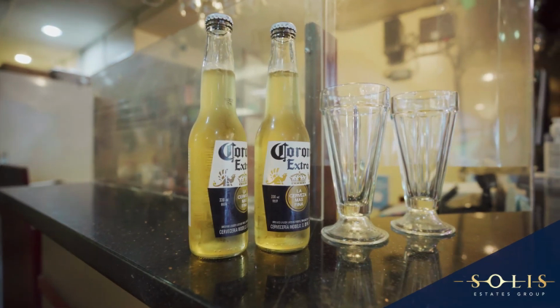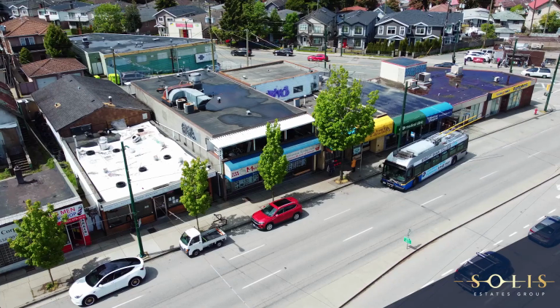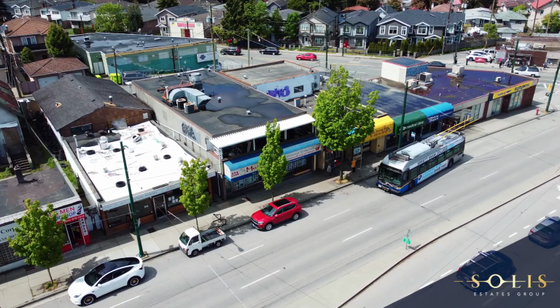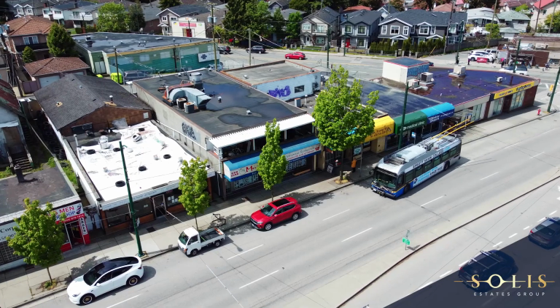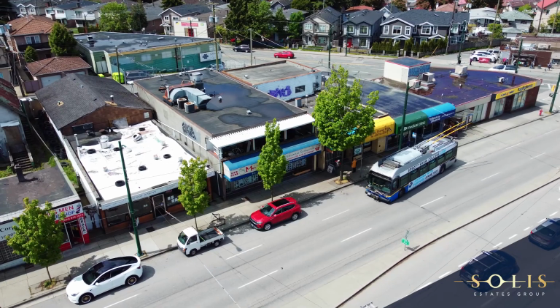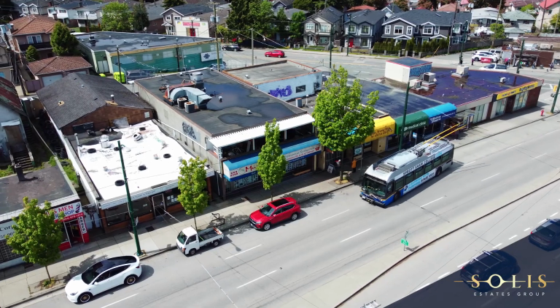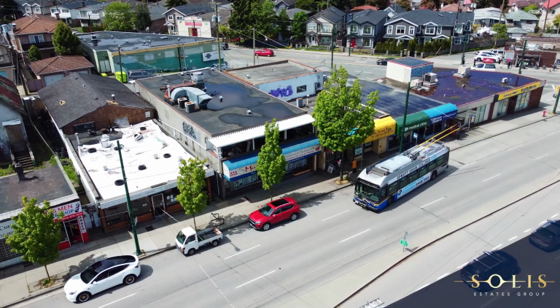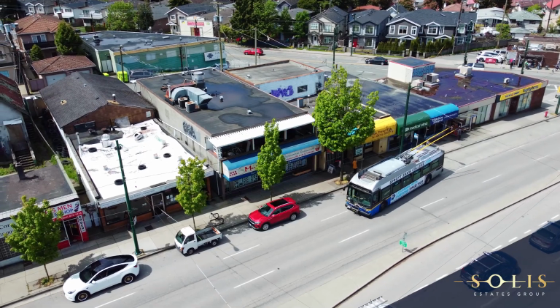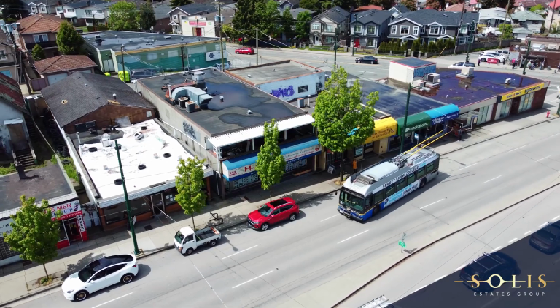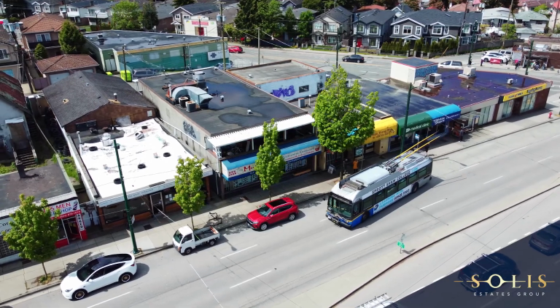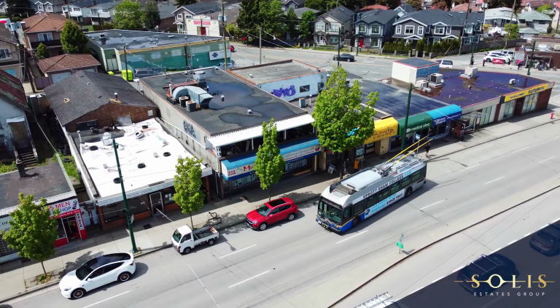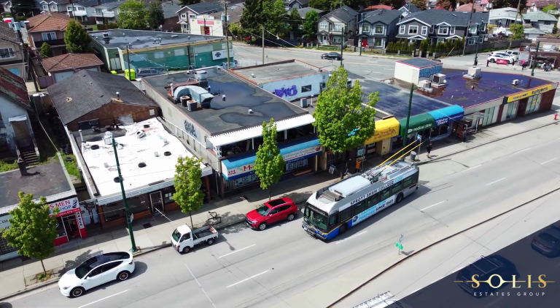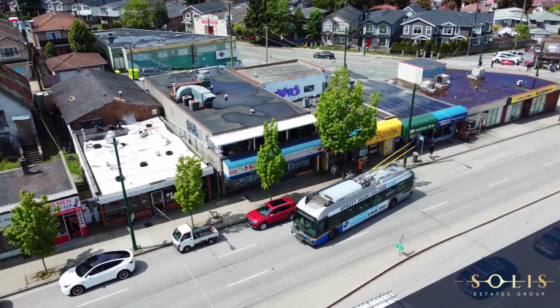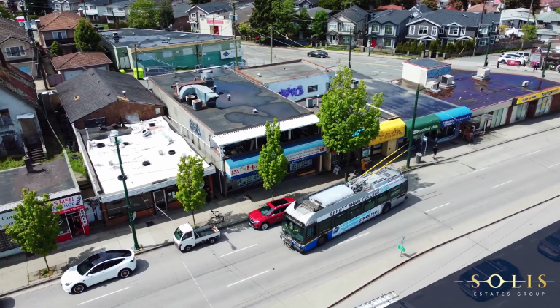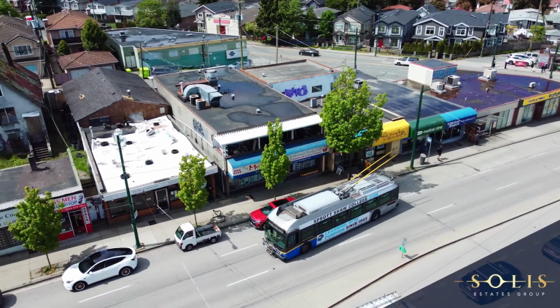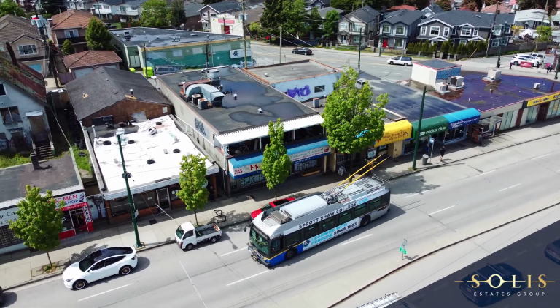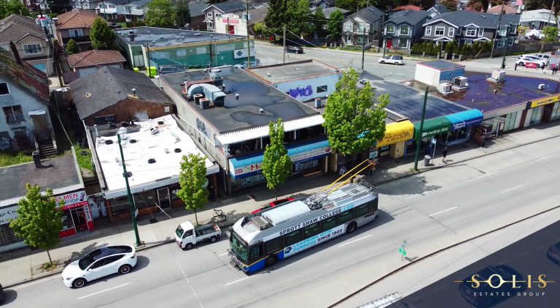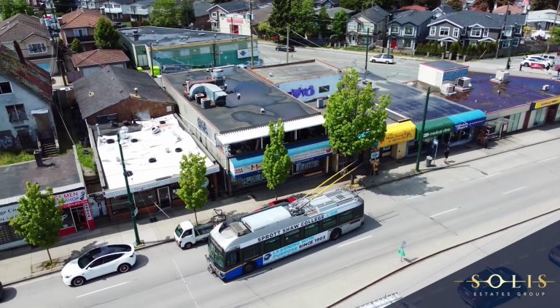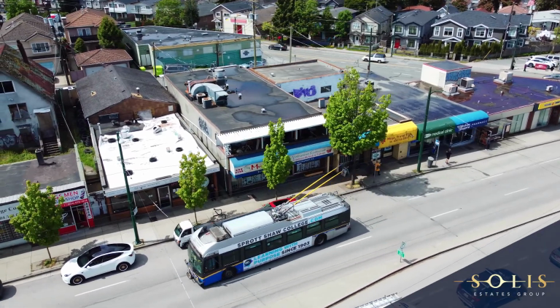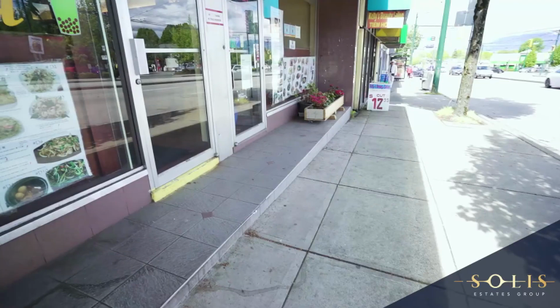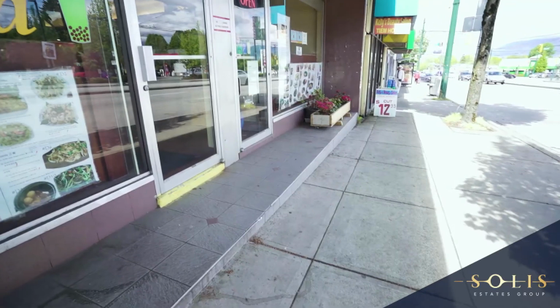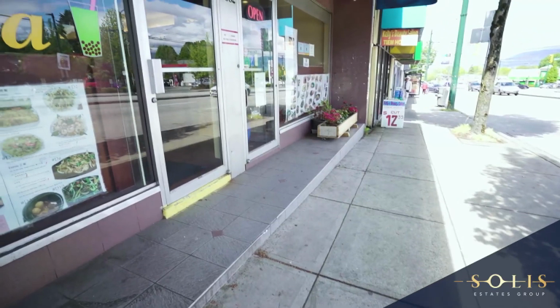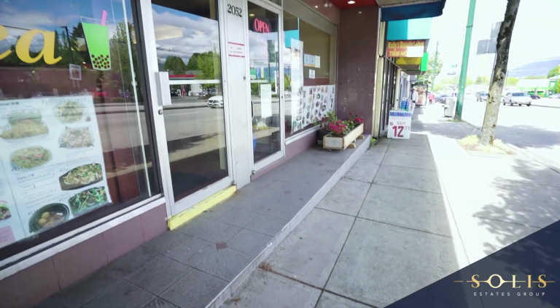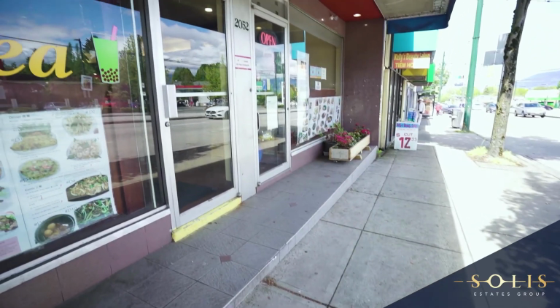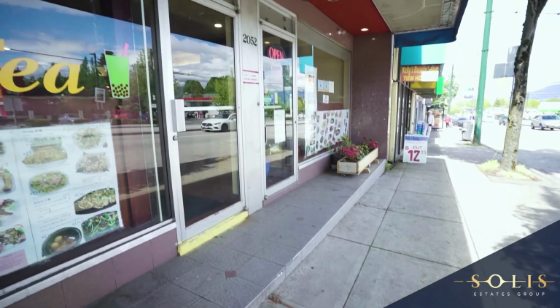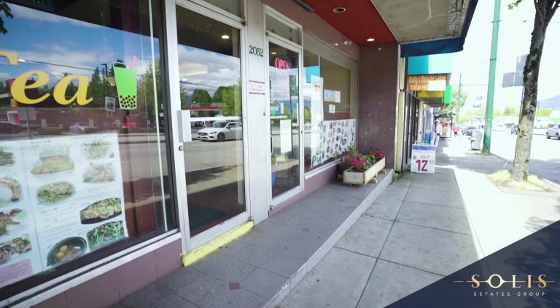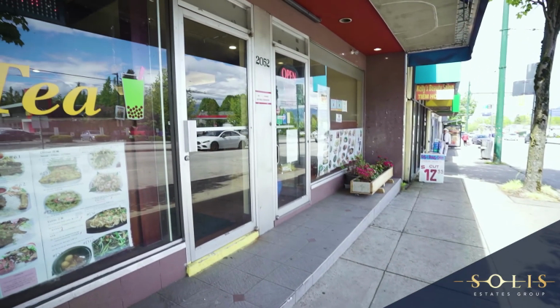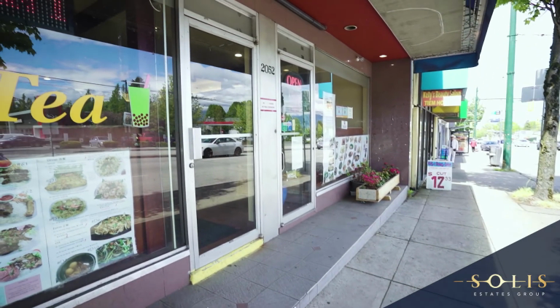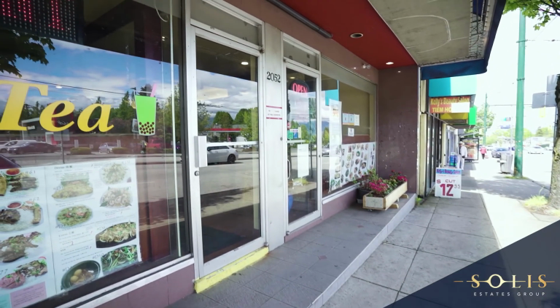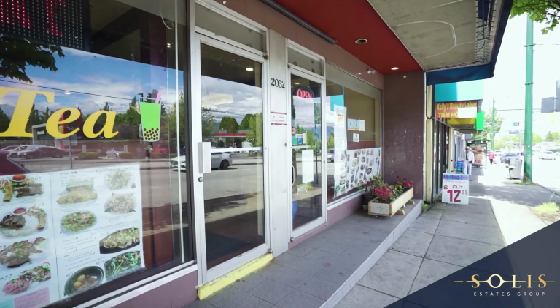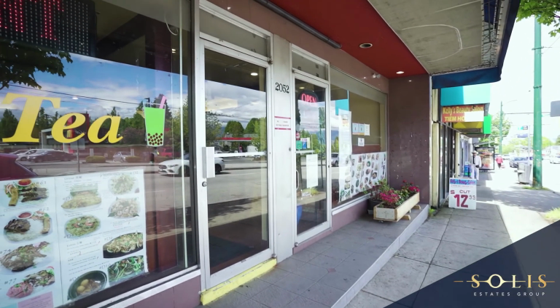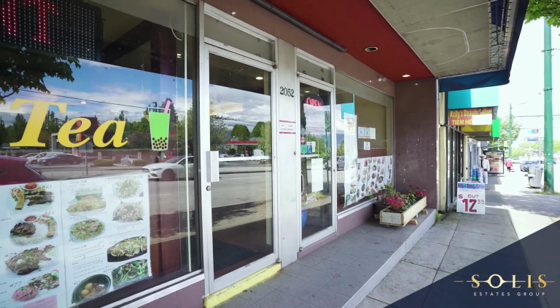Have other ideas? The potential of the C2 zoning unit can be split into two storefronts for you to add other business ventures as well.